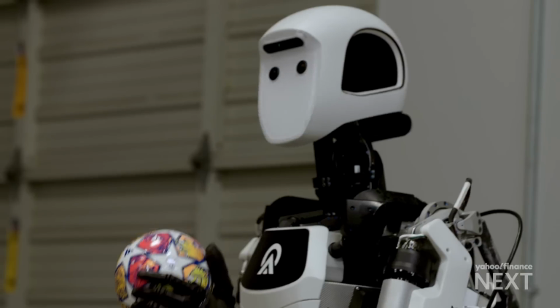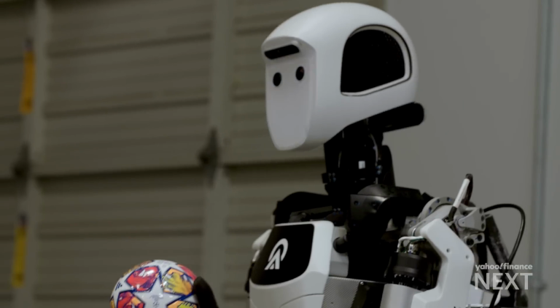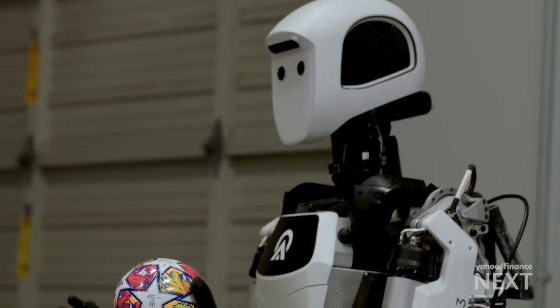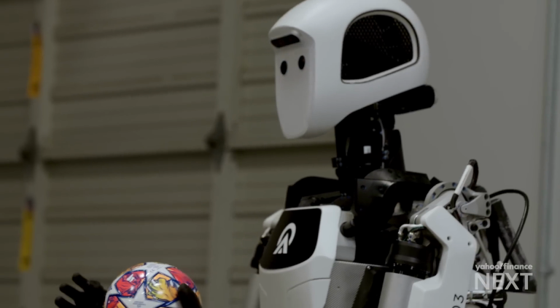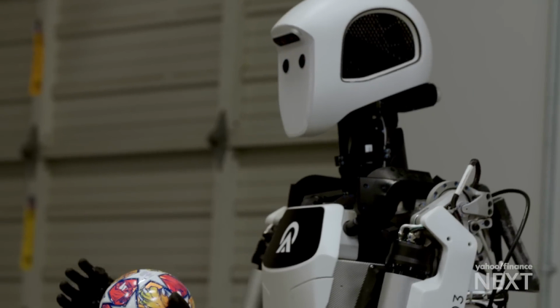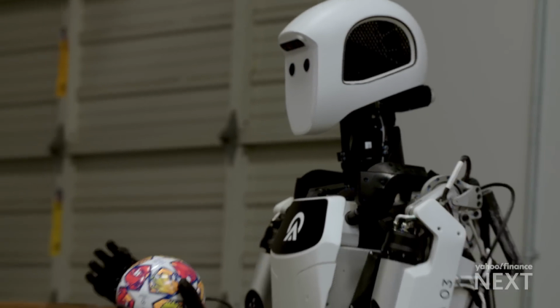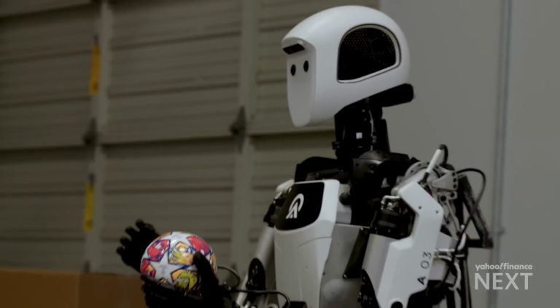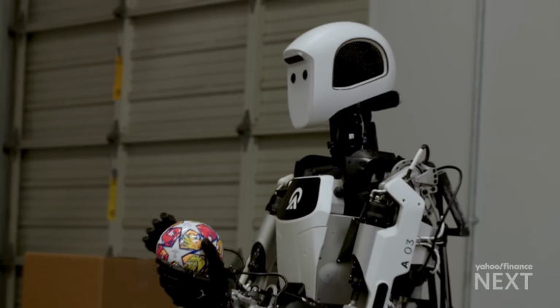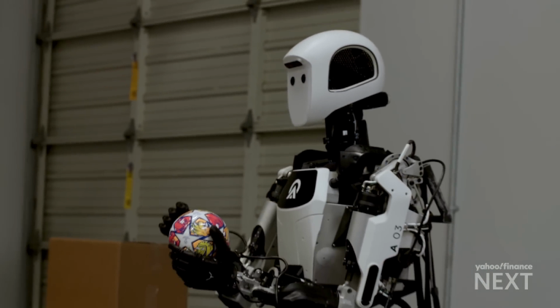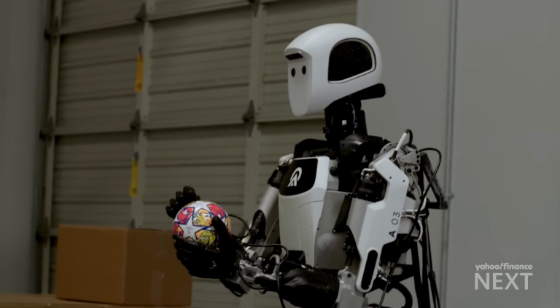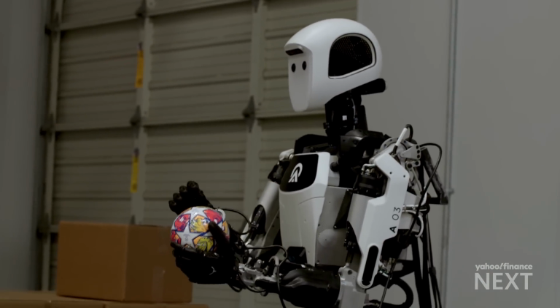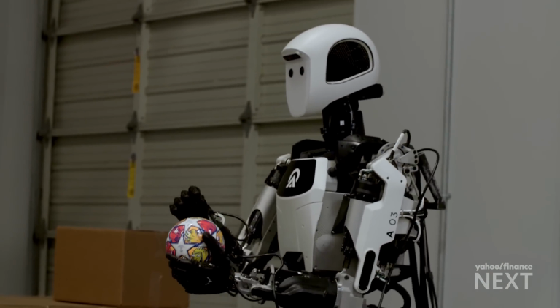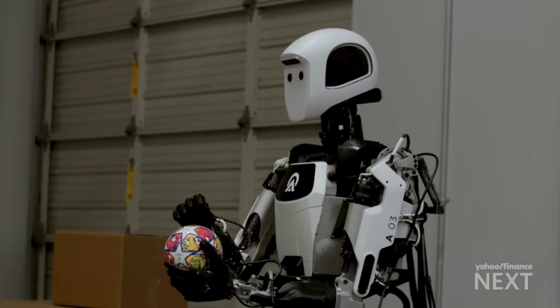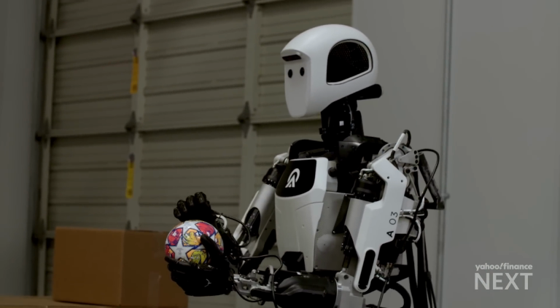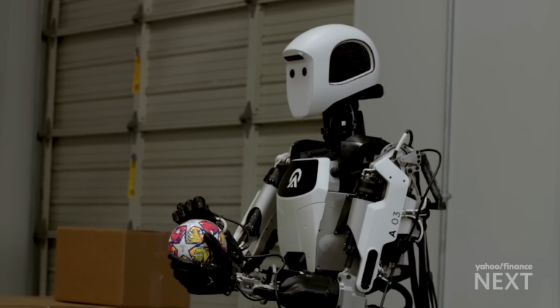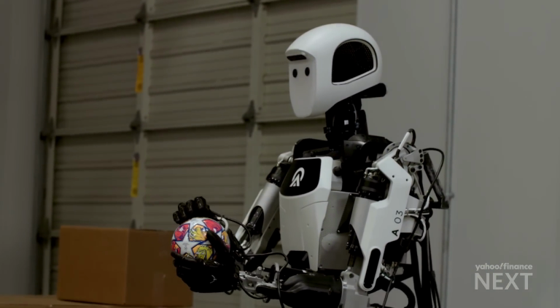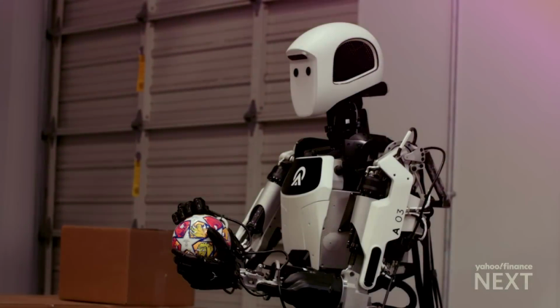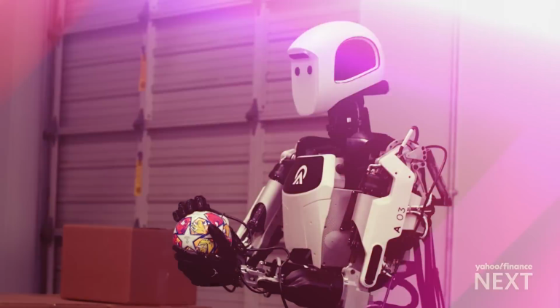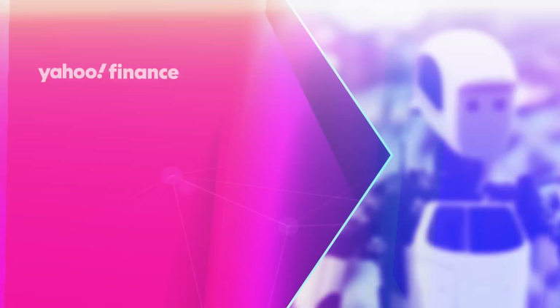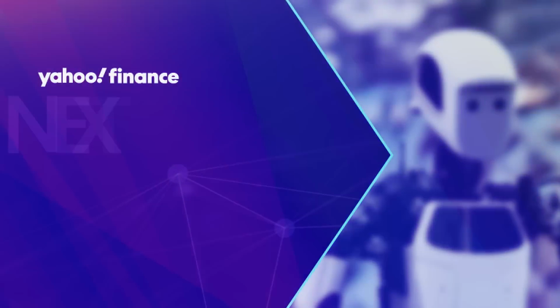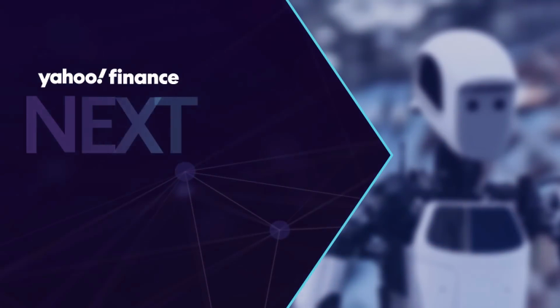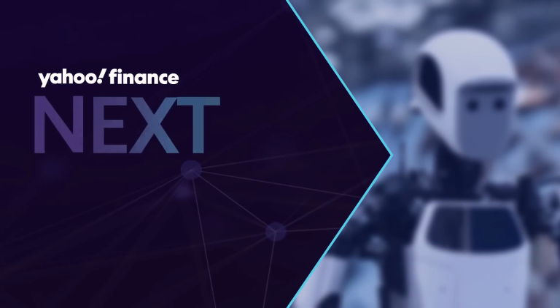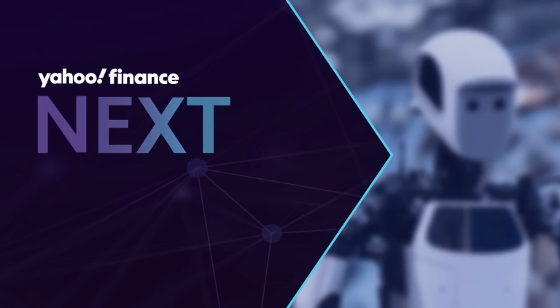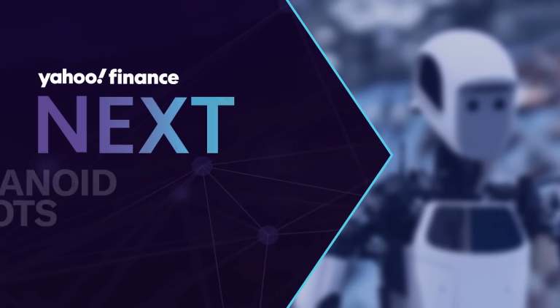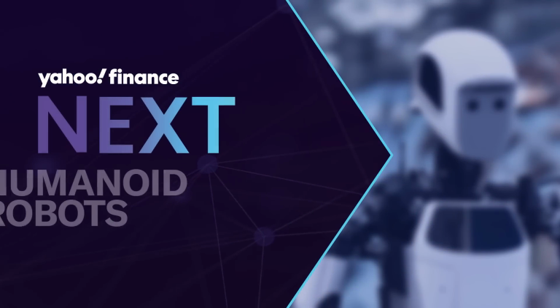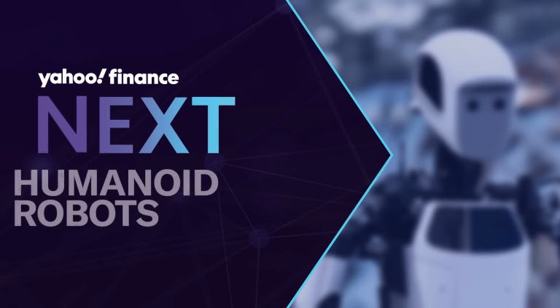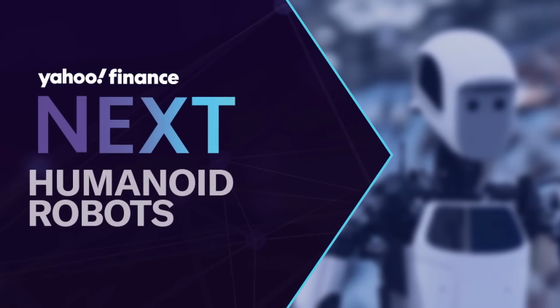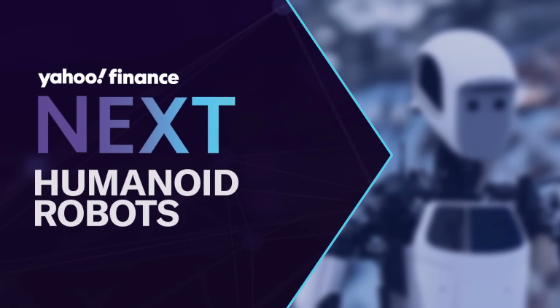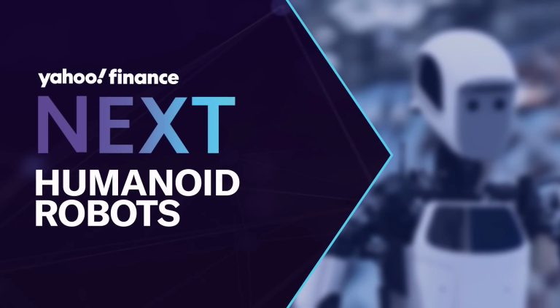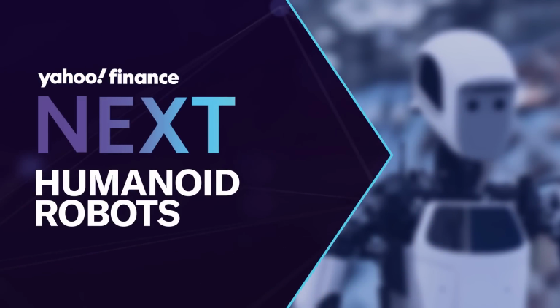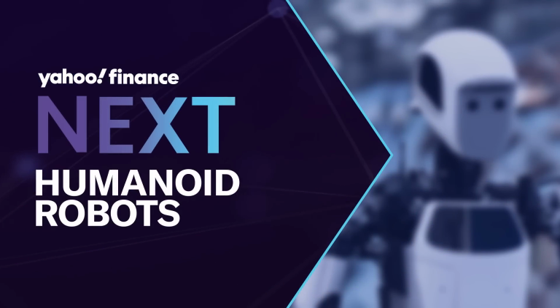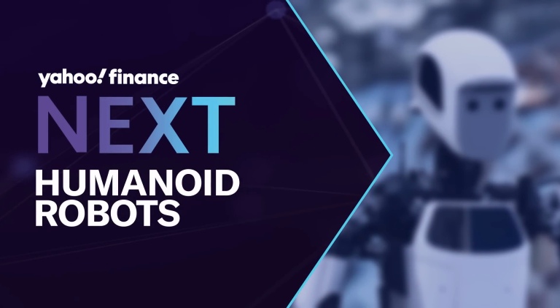That could have significant implications for the labor force. This is what's next in humanoid robots.